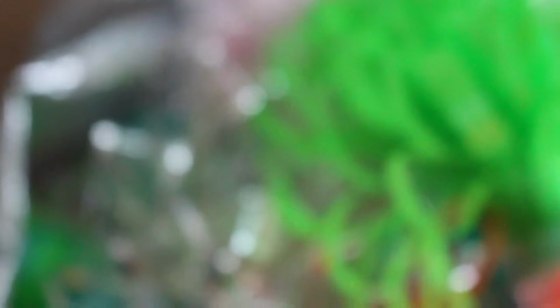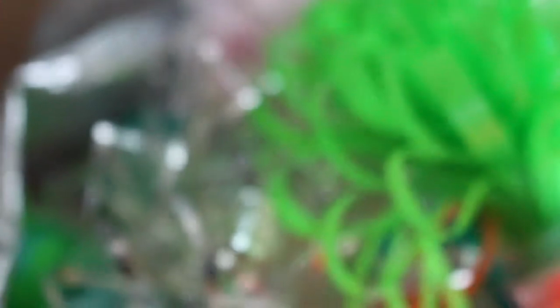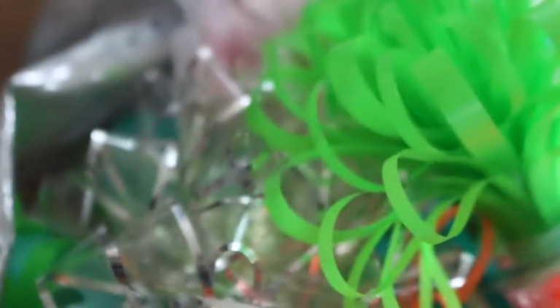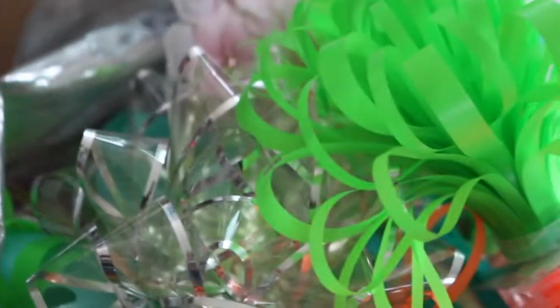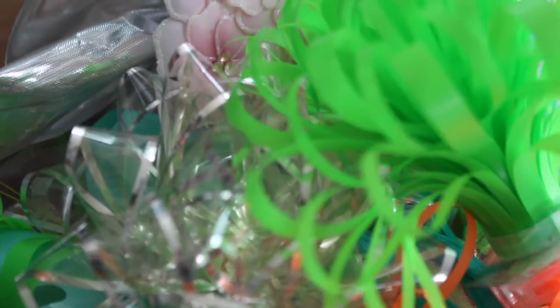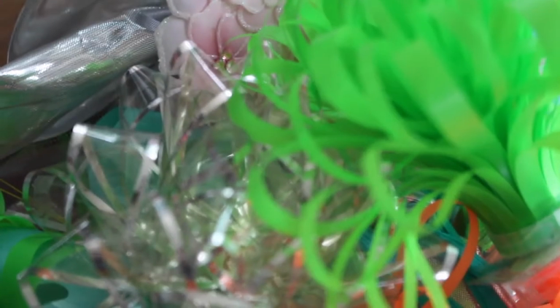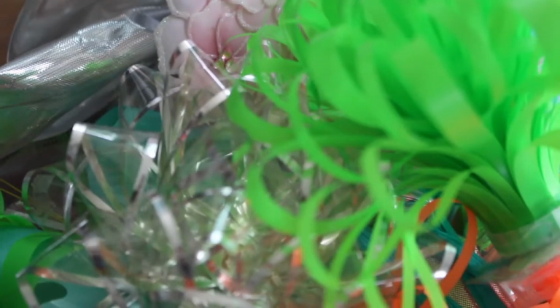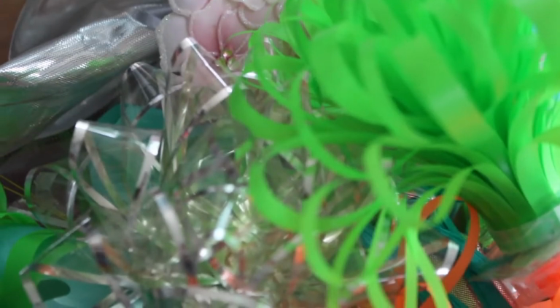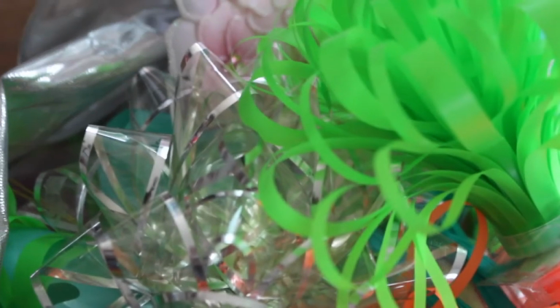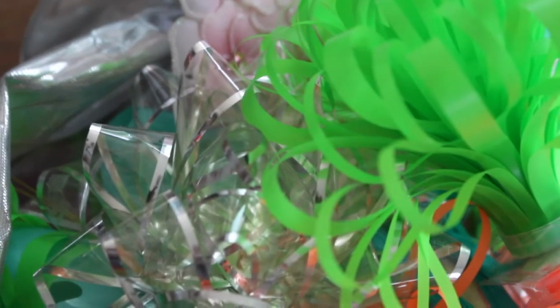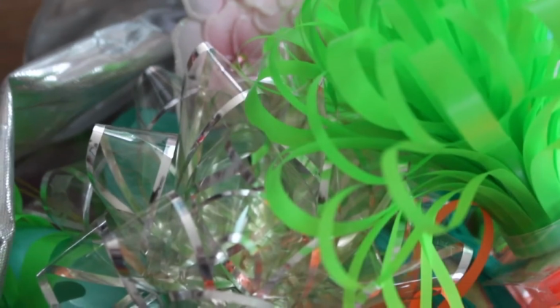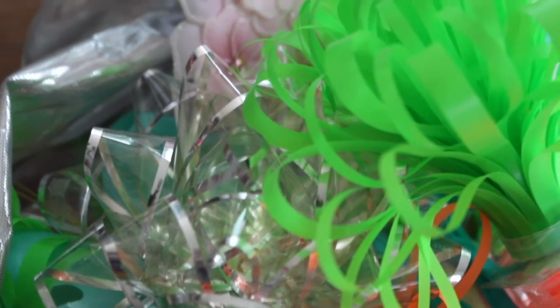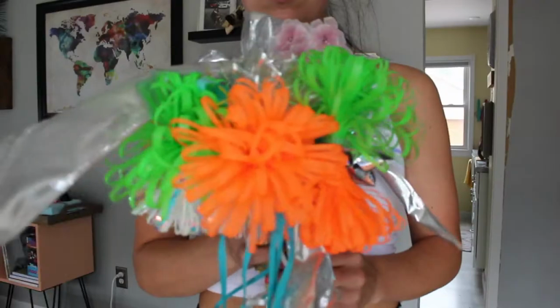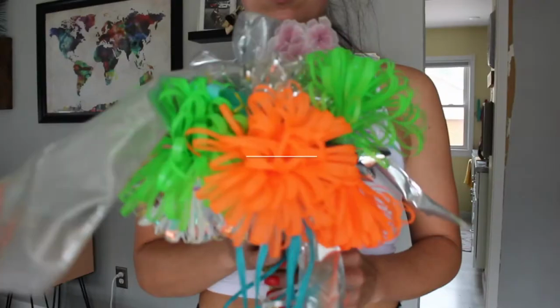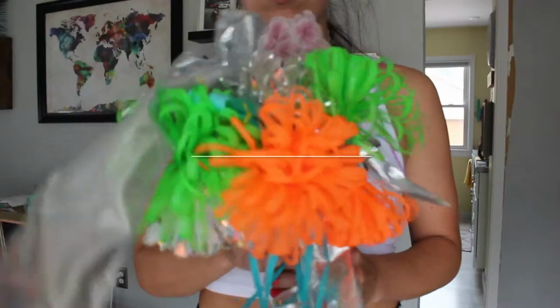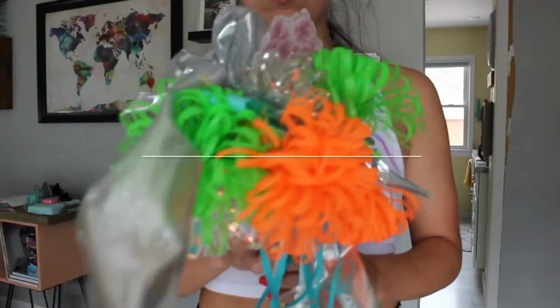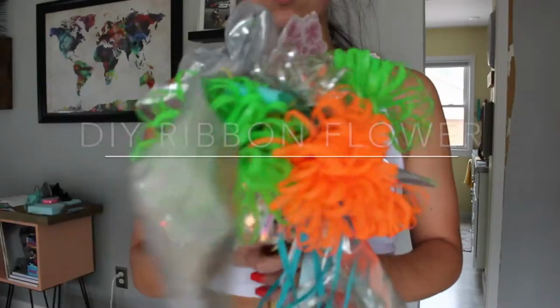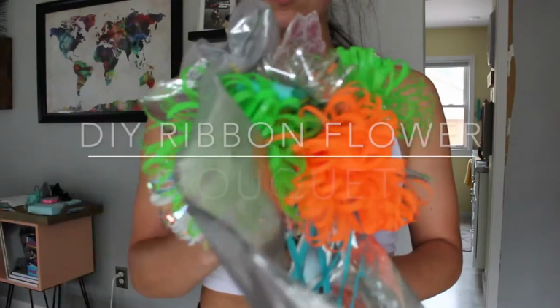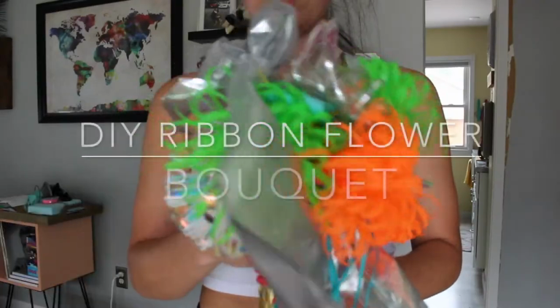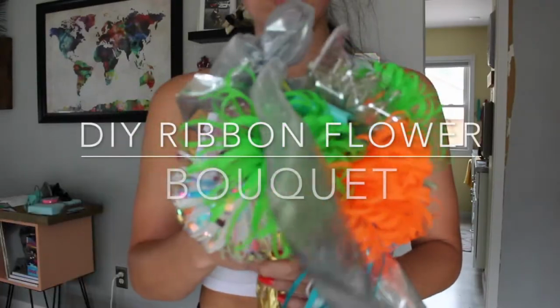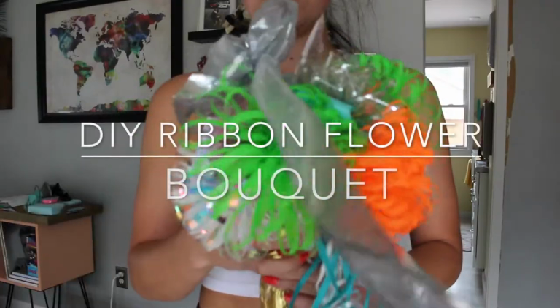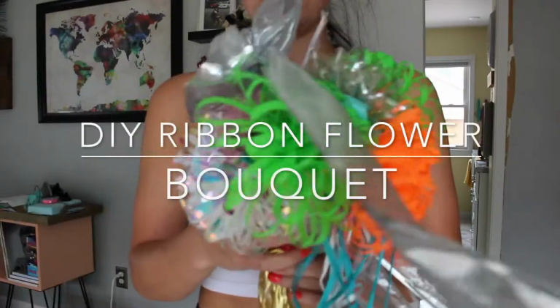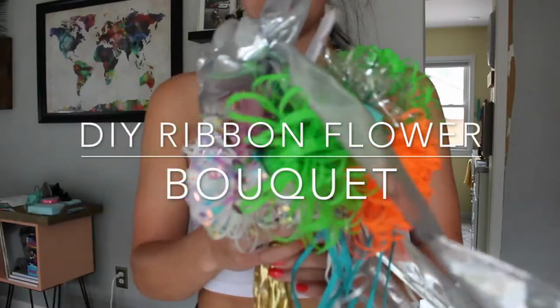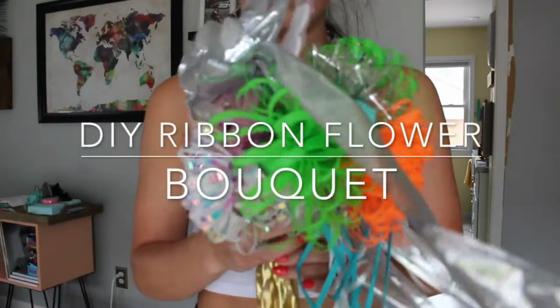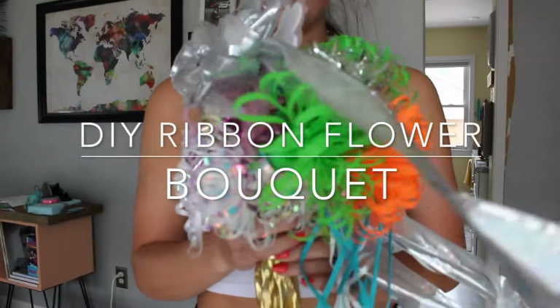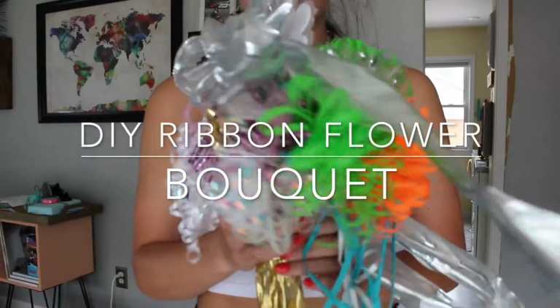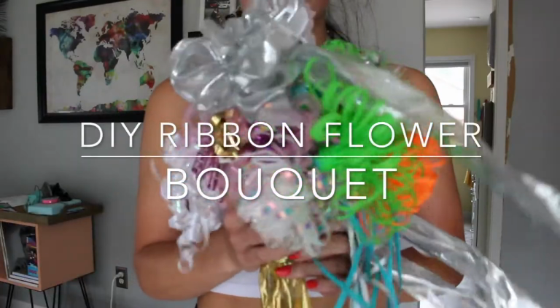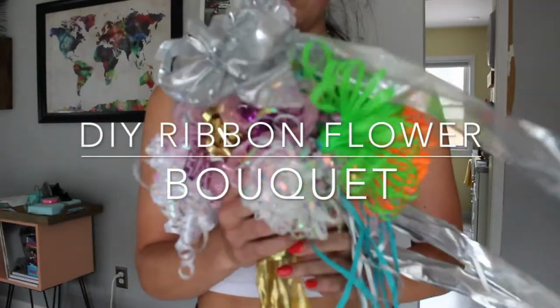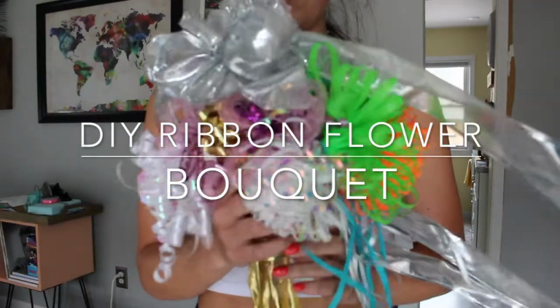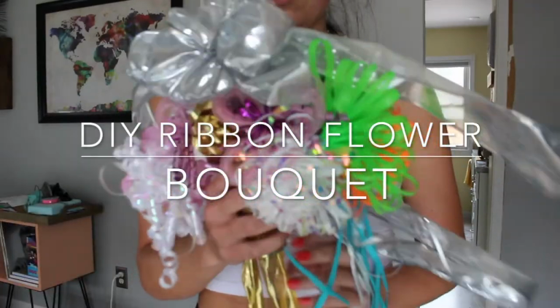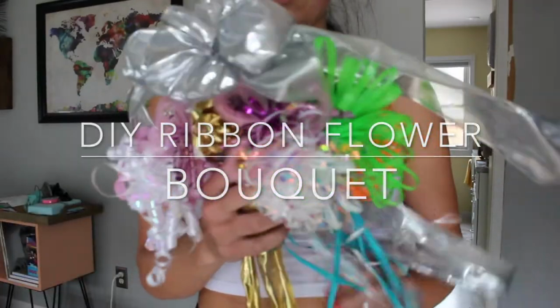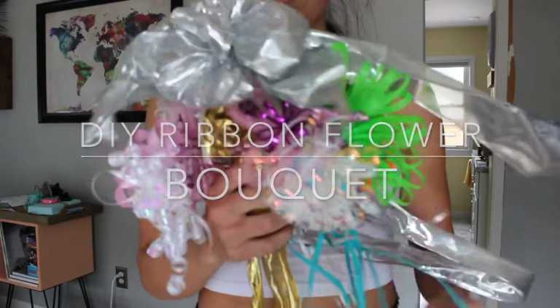Hey everyone! Today I'm going to show you how to make a ribbon bouquet using your bridal shower bows without the paper plate.